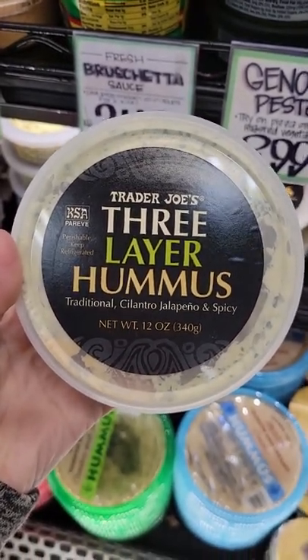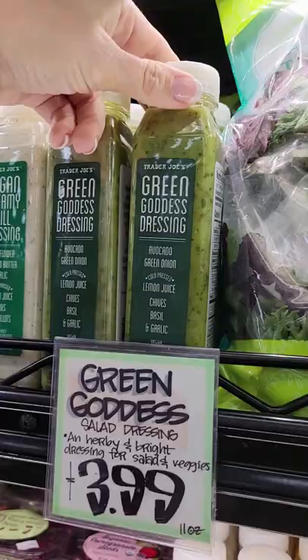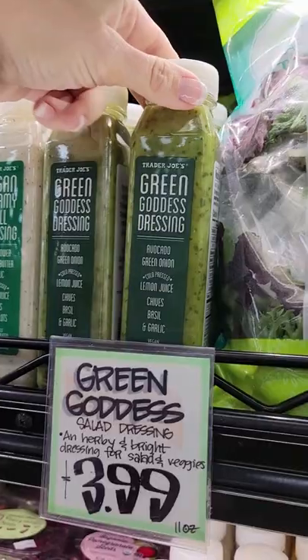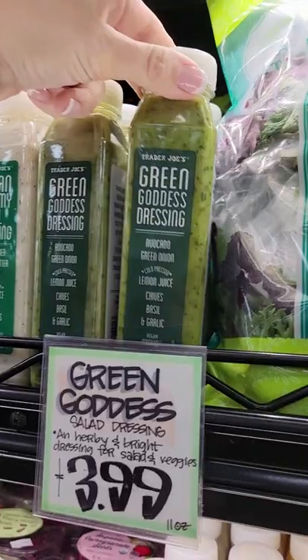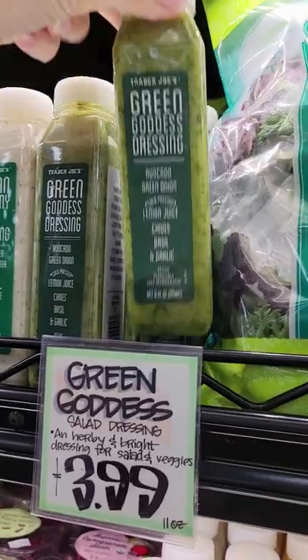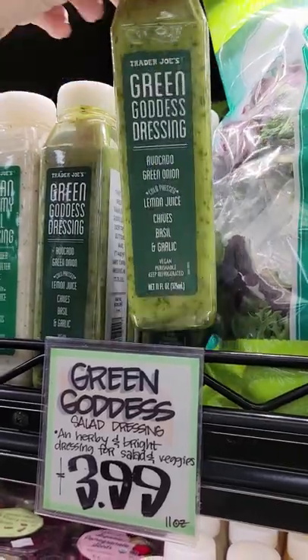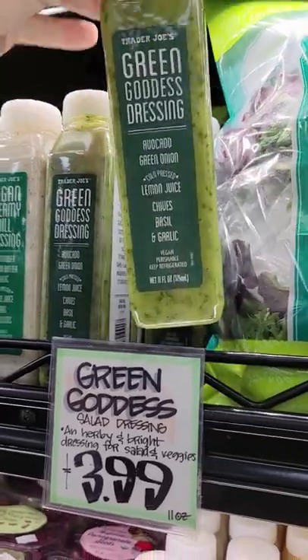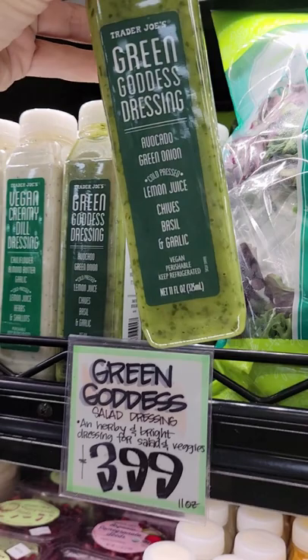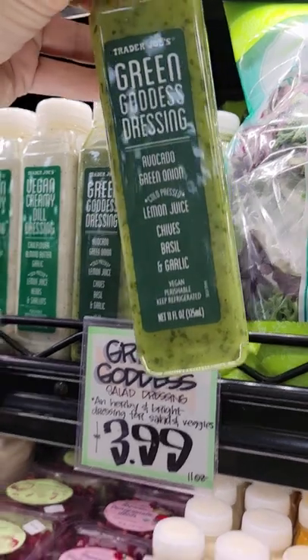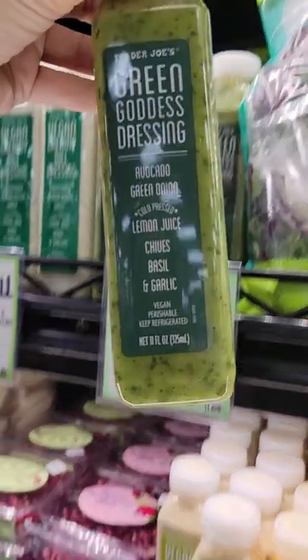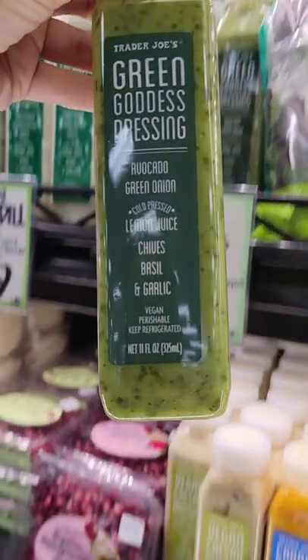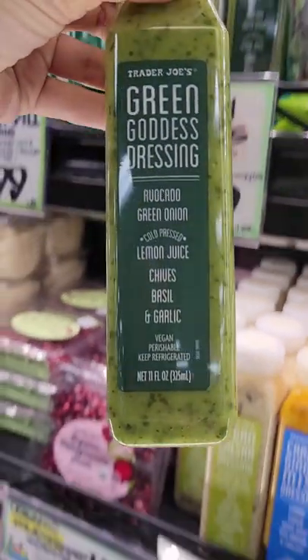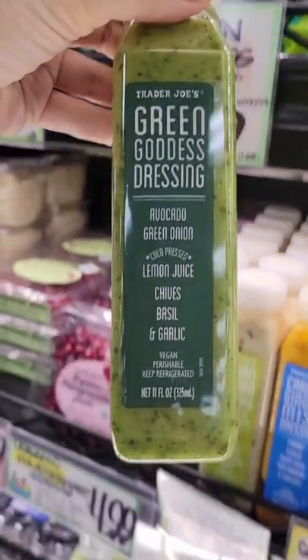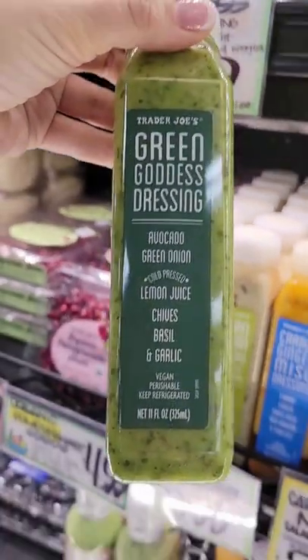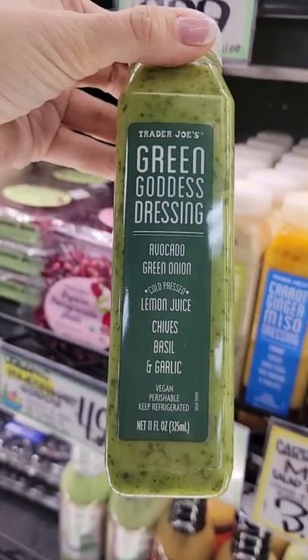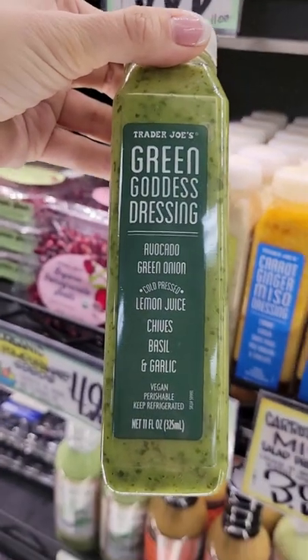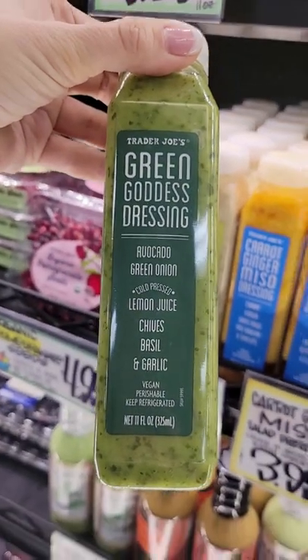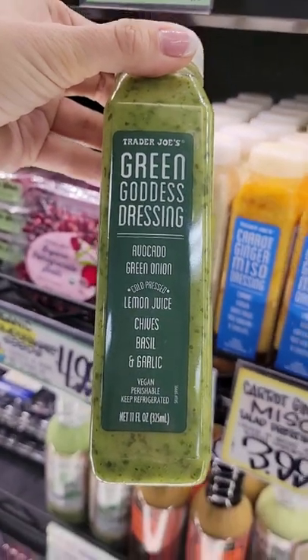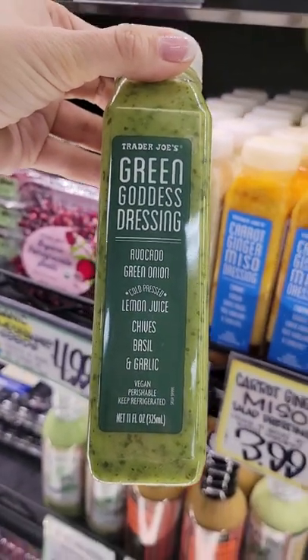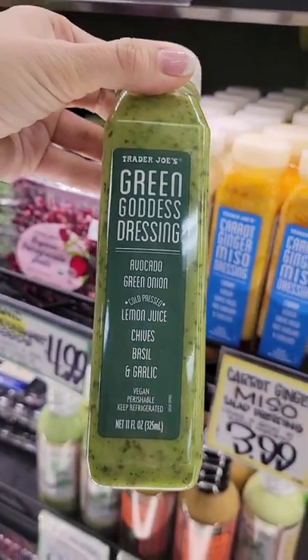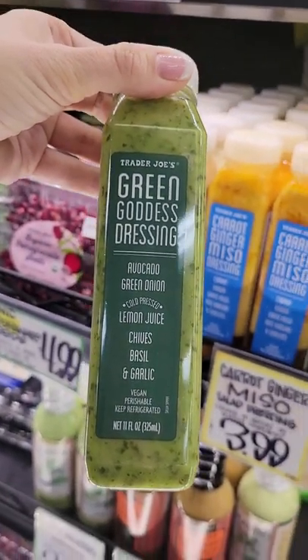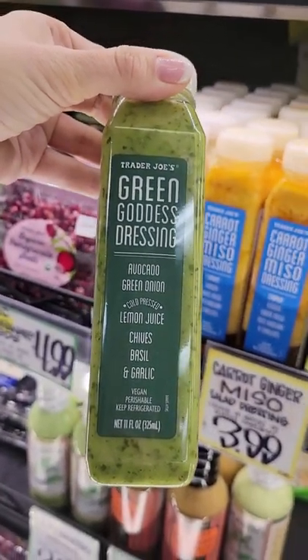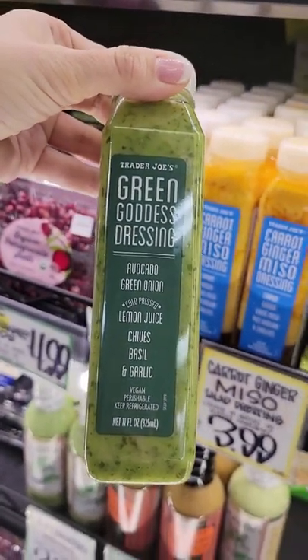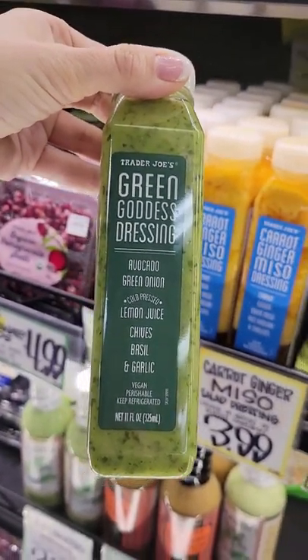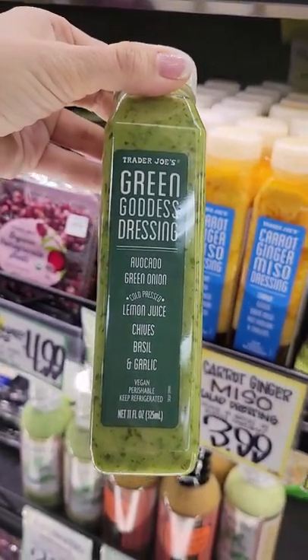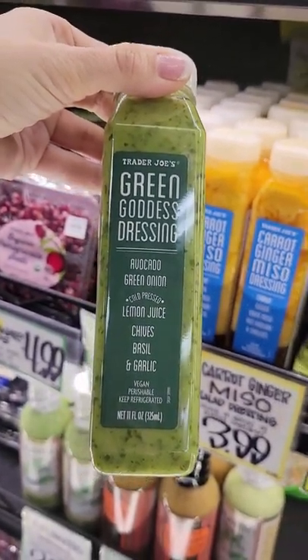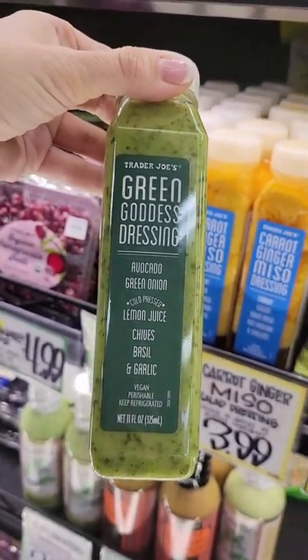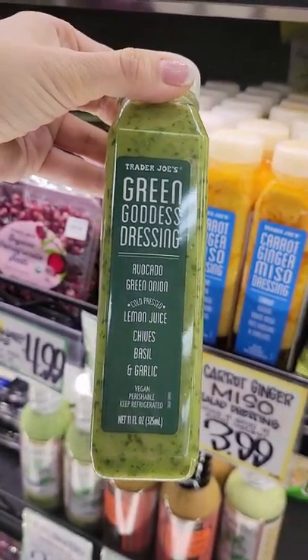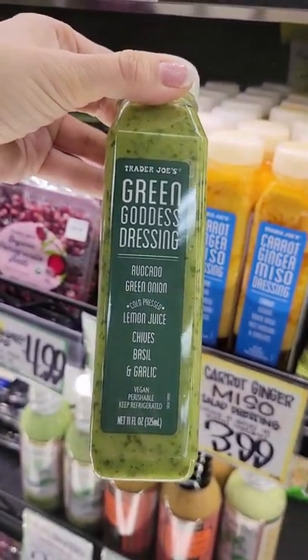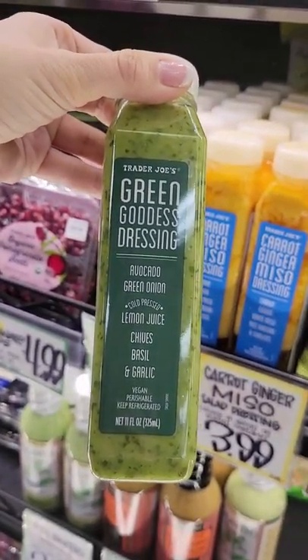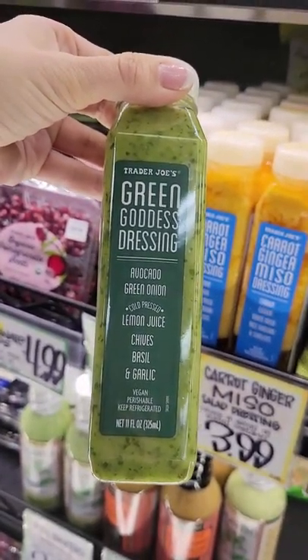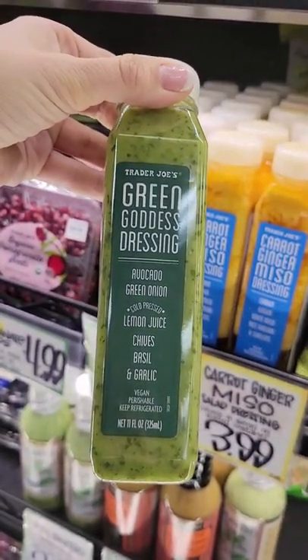This dressing is vegan and made with cold-pressed lemon juice. The flavor is out of this world — so good.